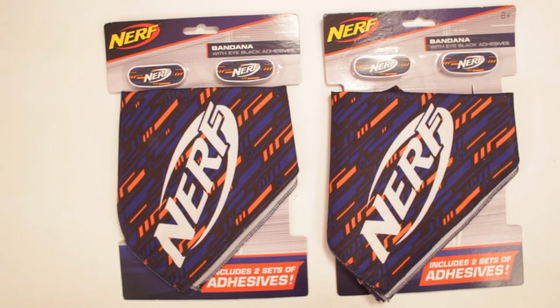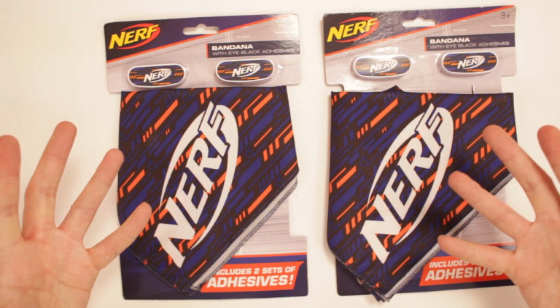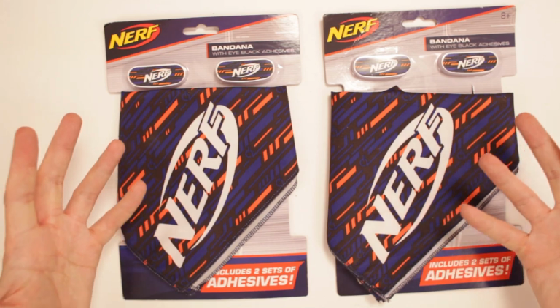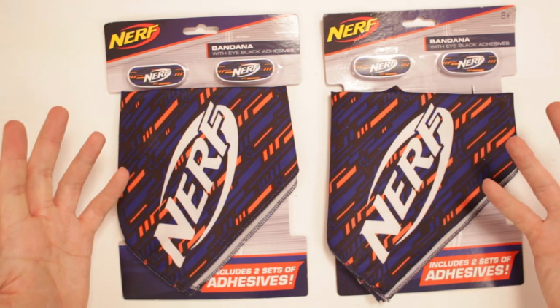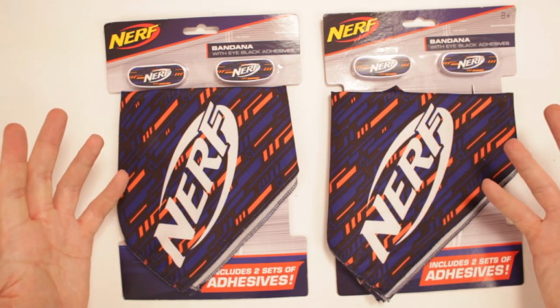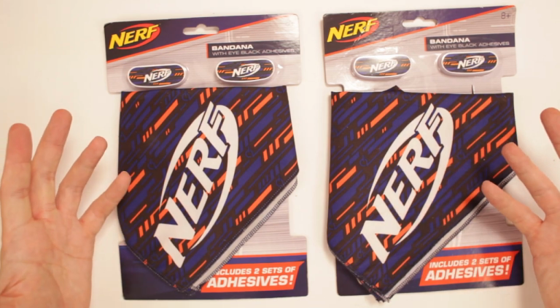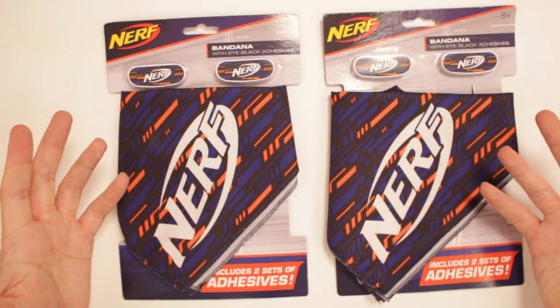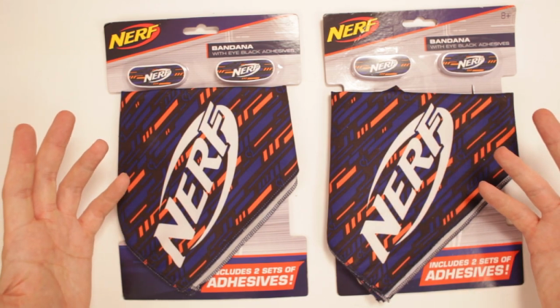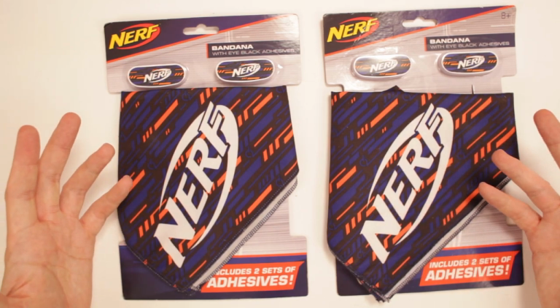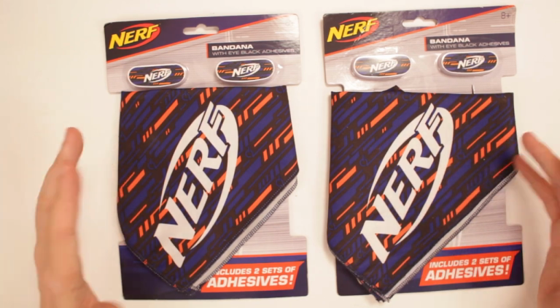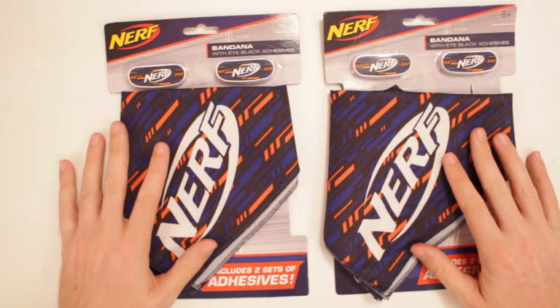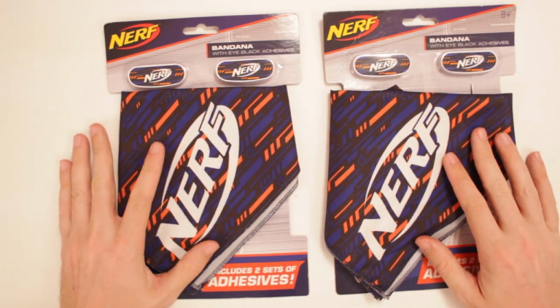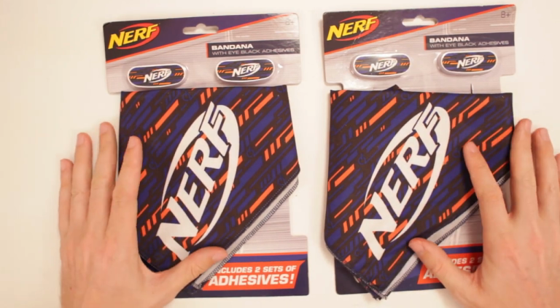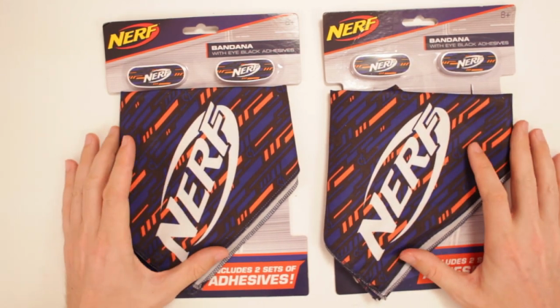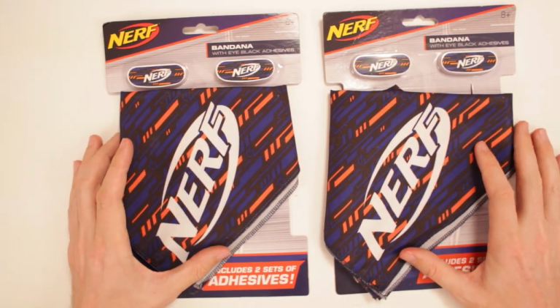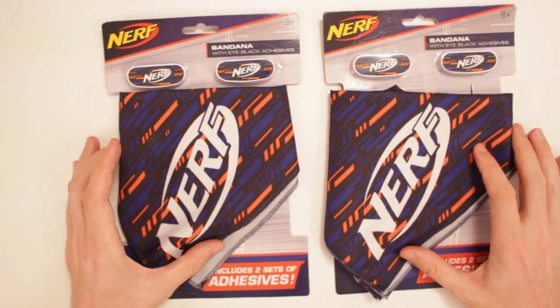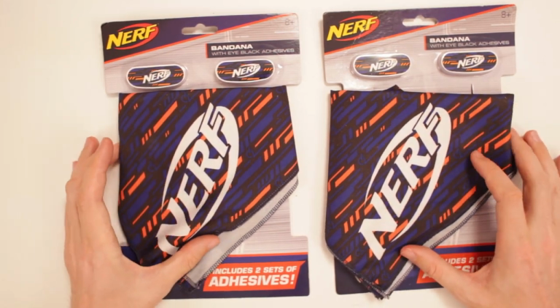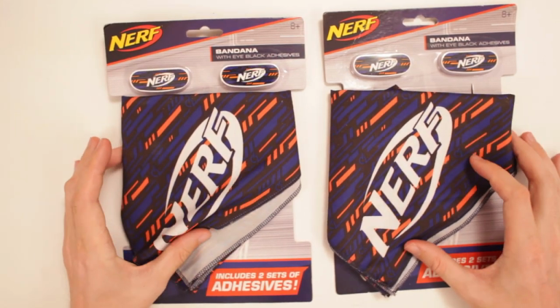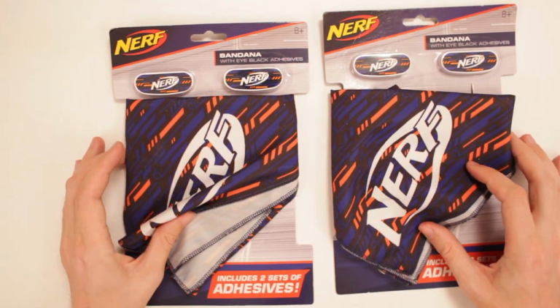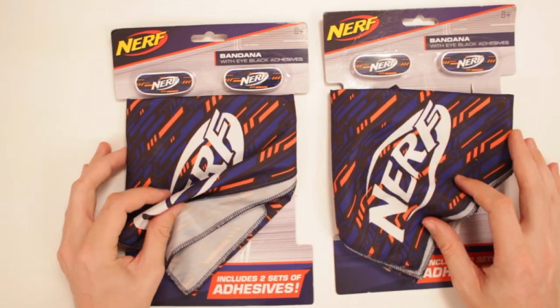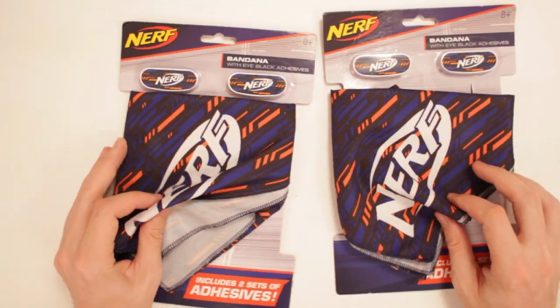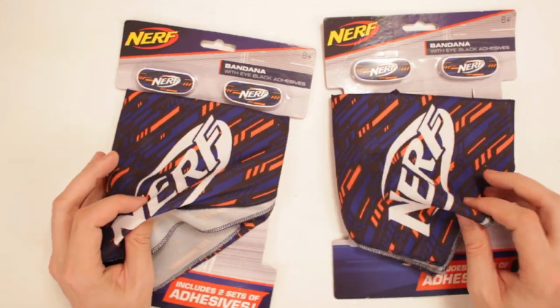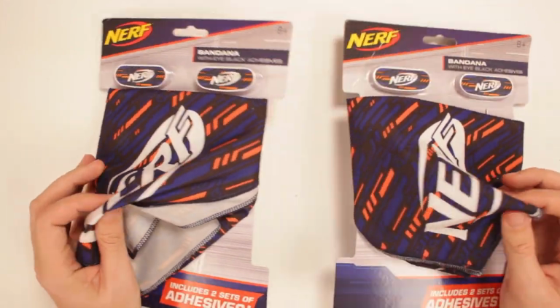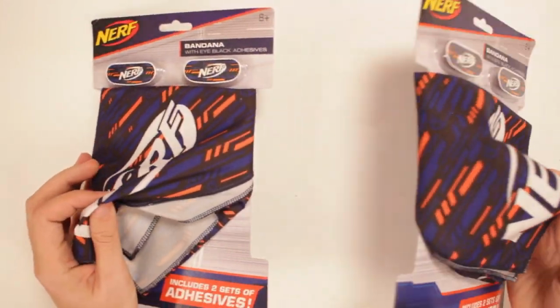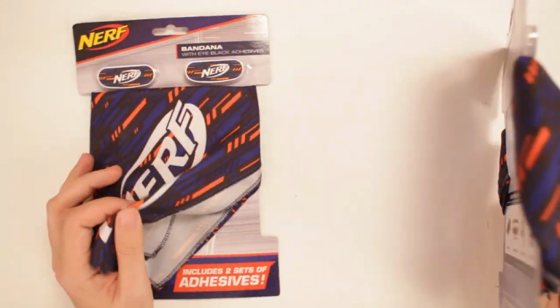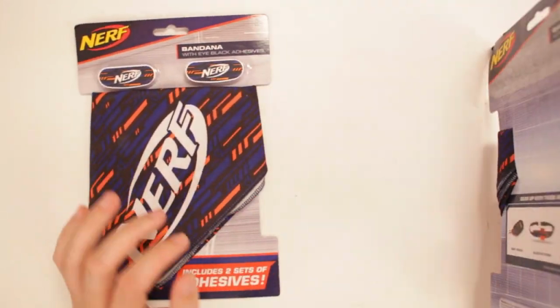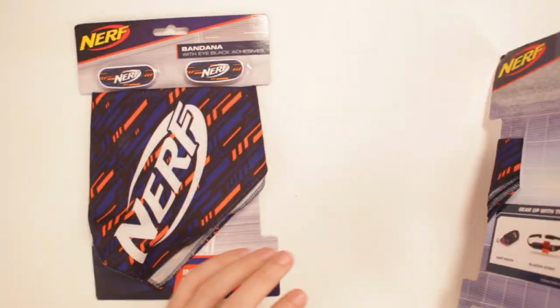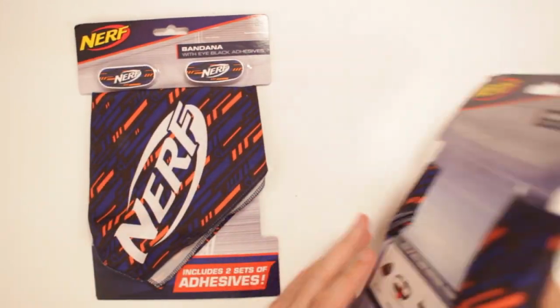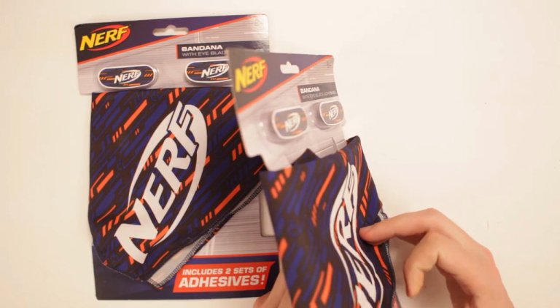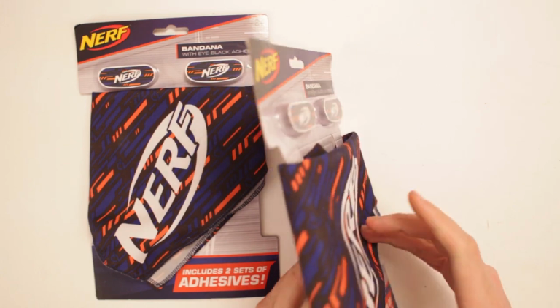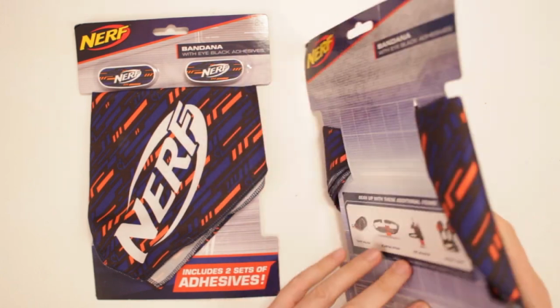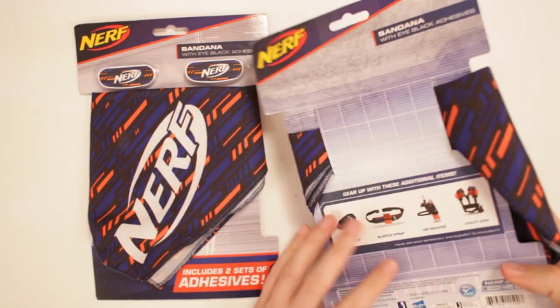This is Nerf Bandana with iBlac adhesives. Oh man, this is so cool! This is so cool!